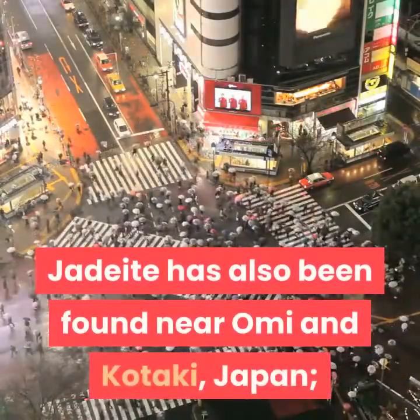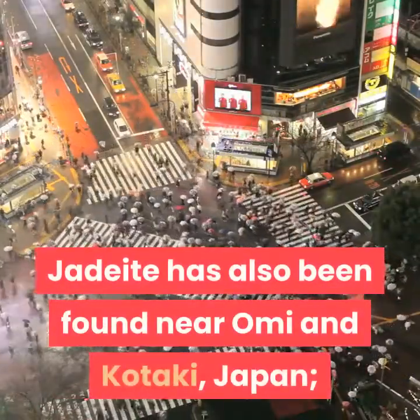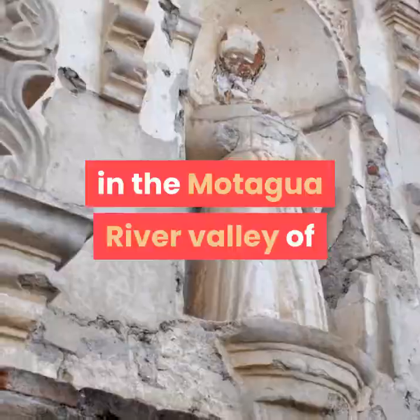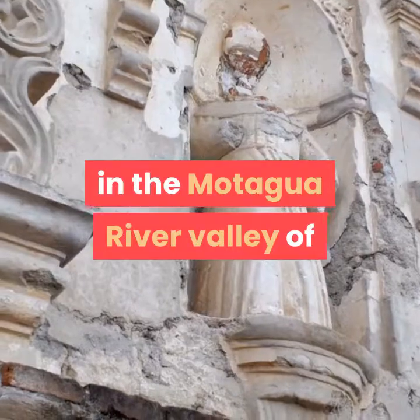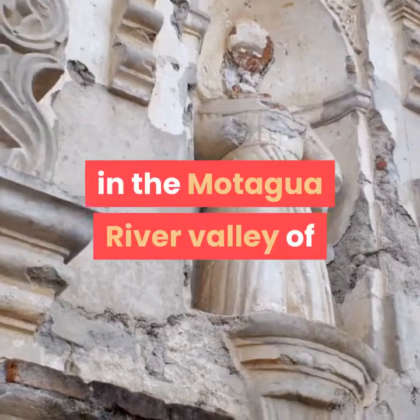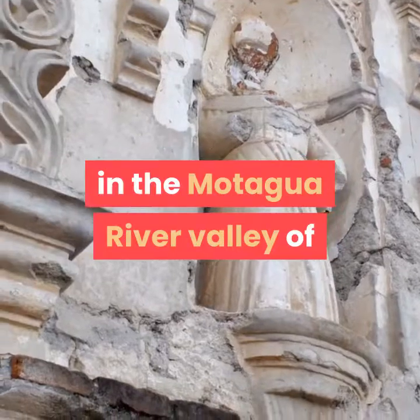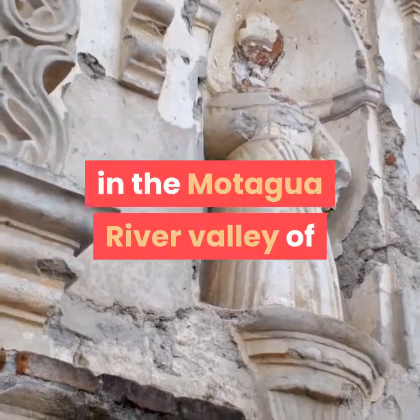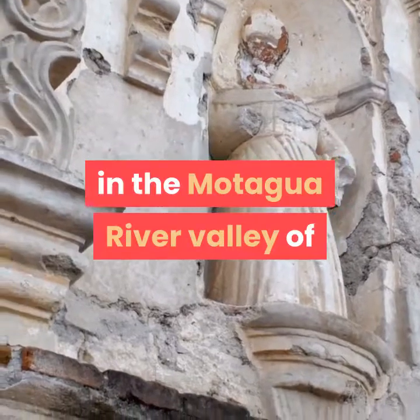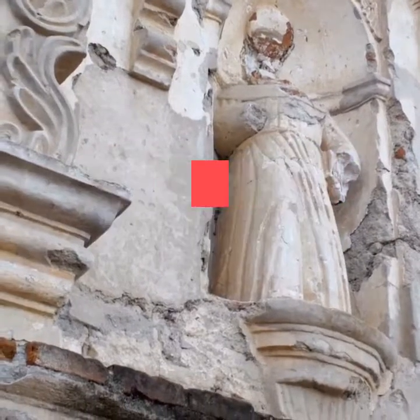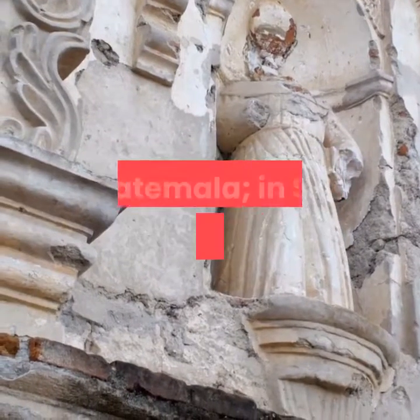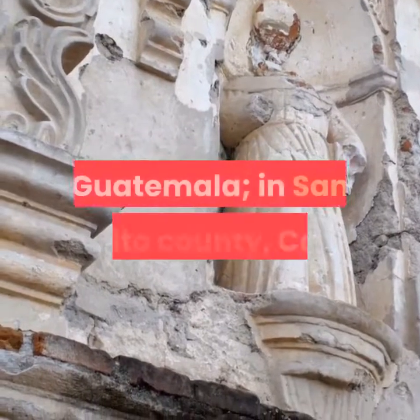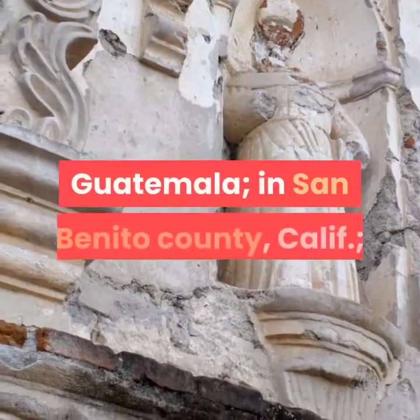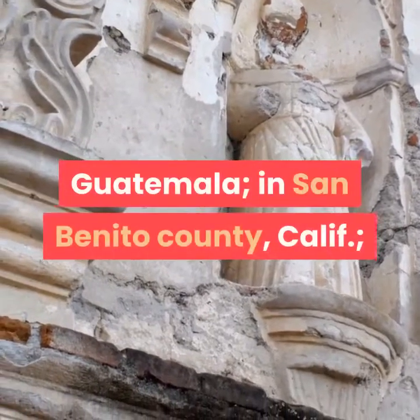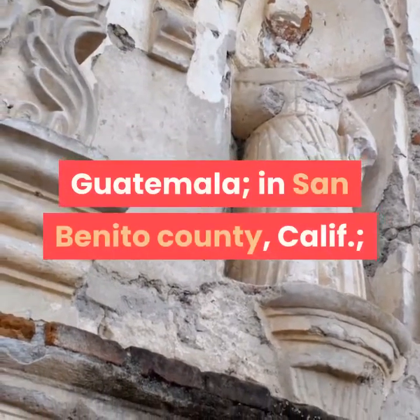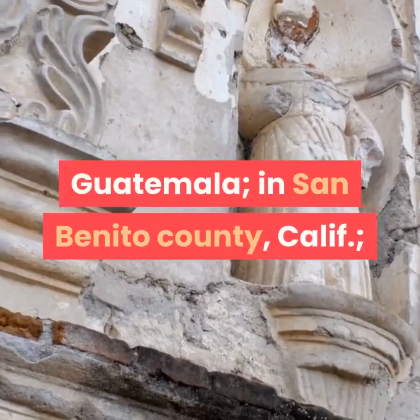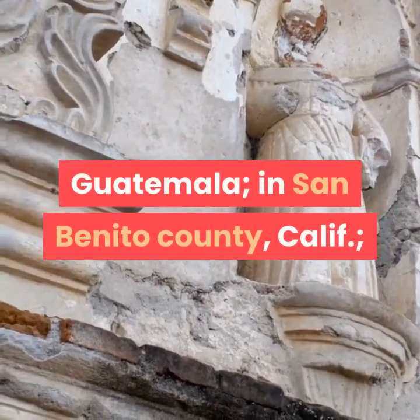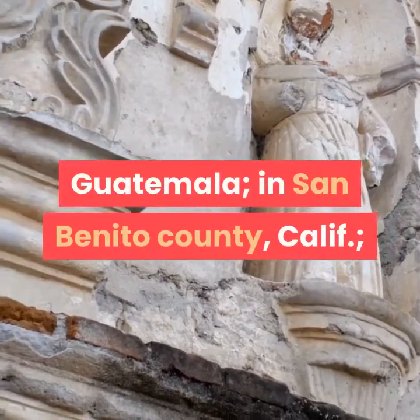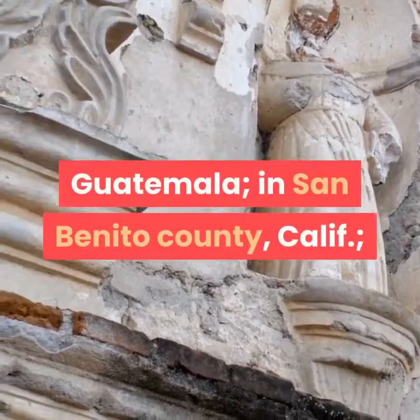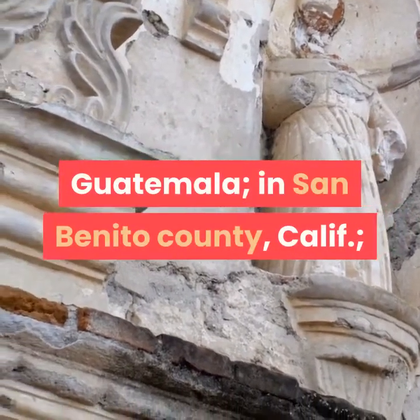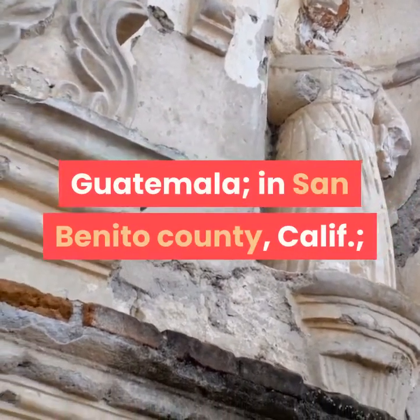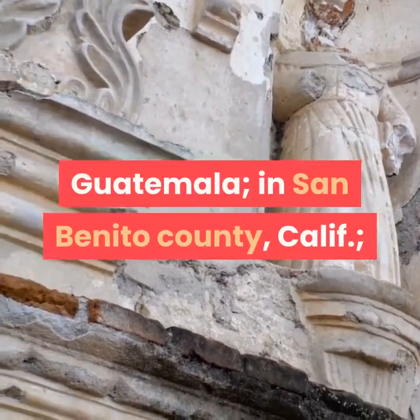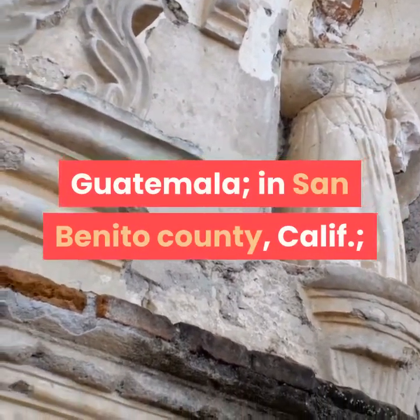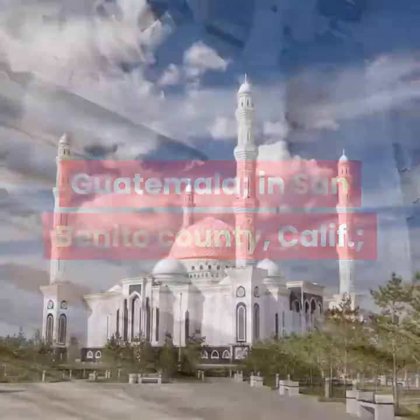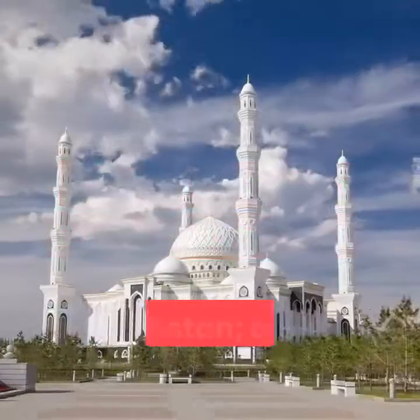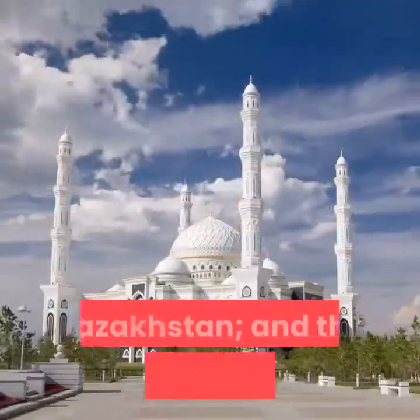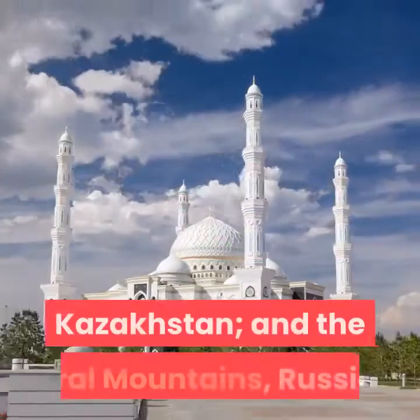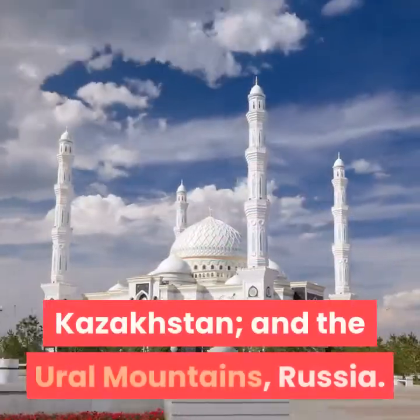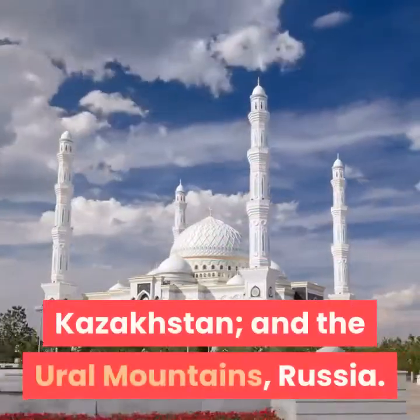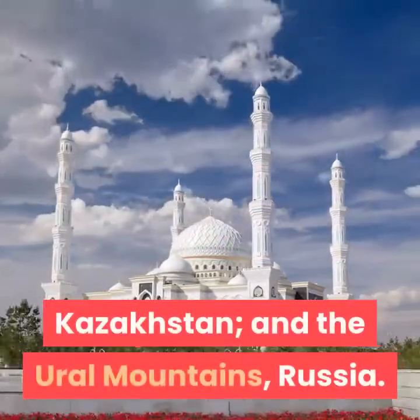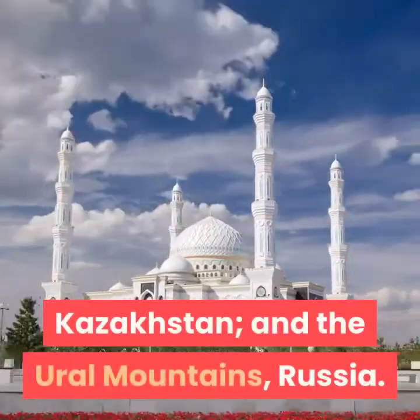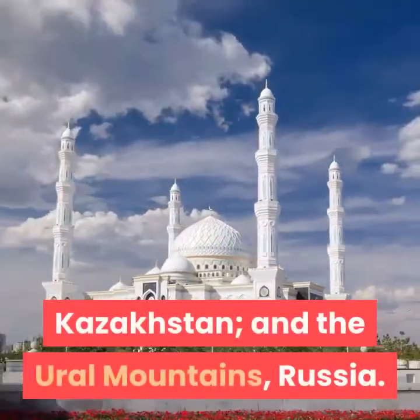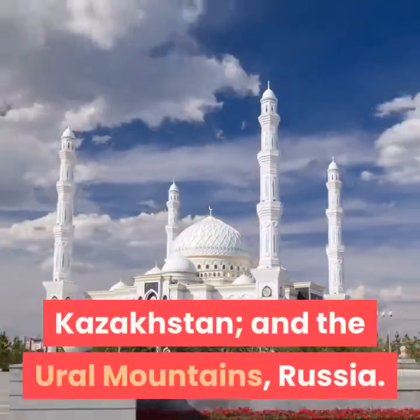Jadeite is found in the Motagua River Valley of Guatemala, in San Benito County, California, Kazakhstan, and the Ural Mountains, Russia.